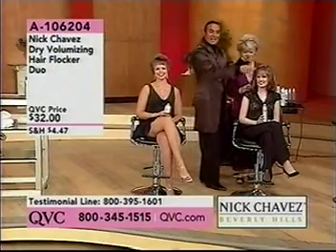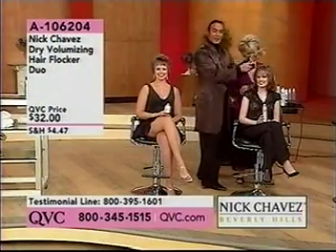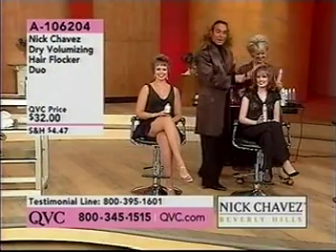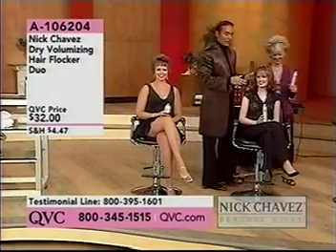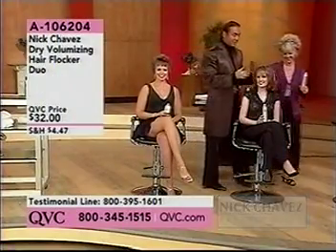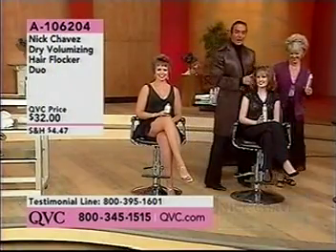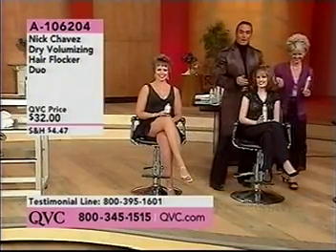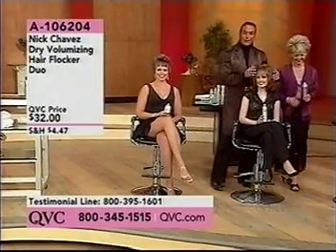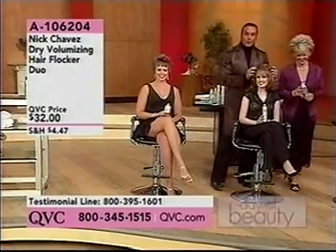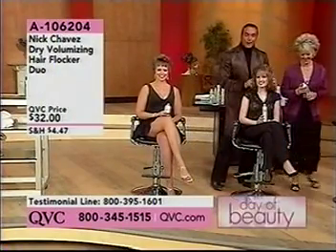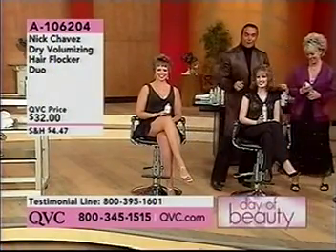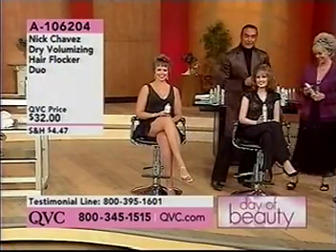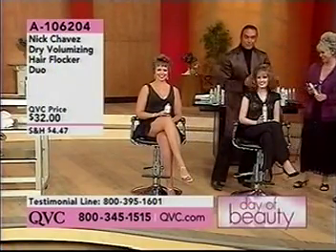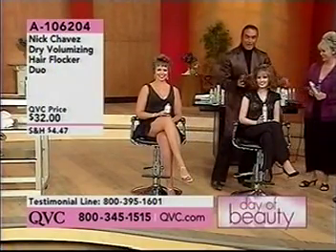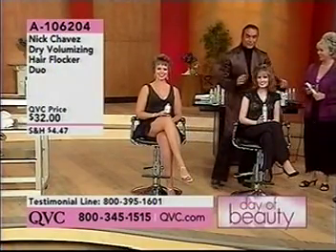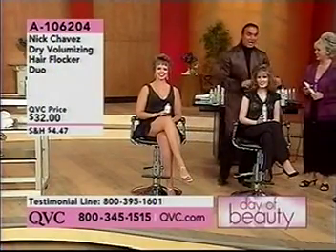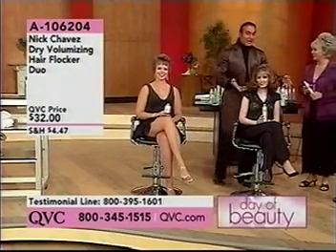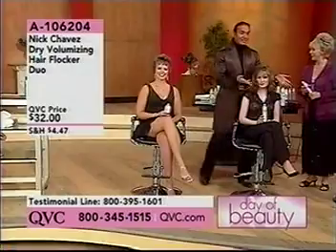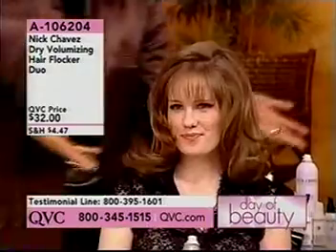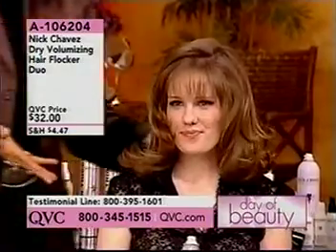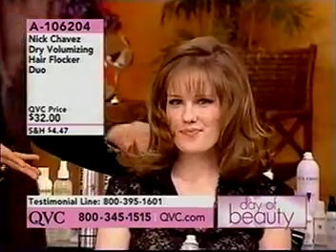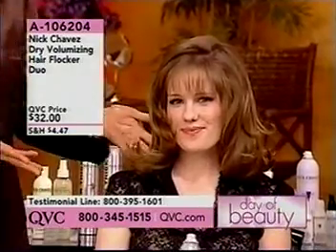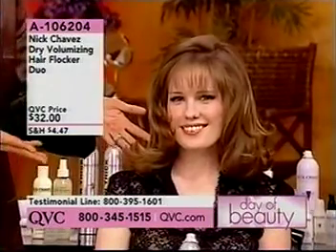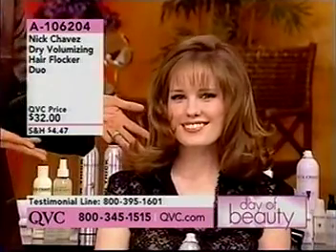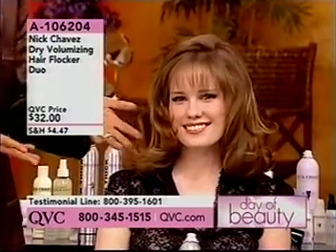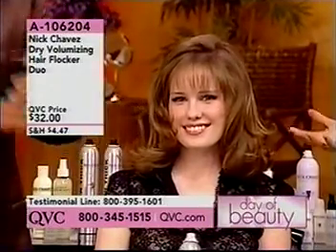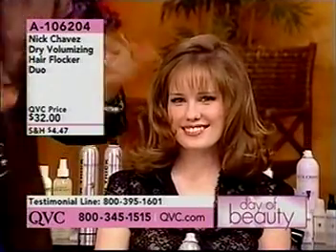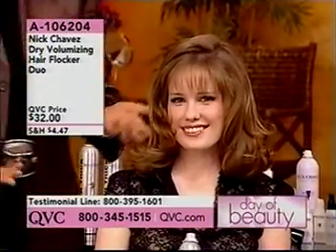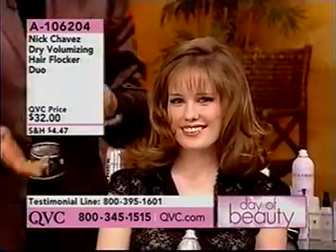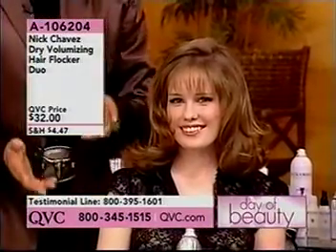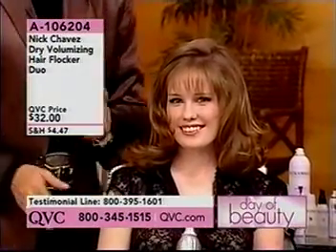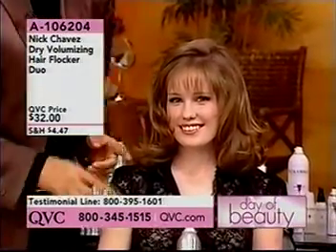Now look at our young girl's hair here. We blew her hair out — if we could have her before and after. Now this is a nice hairstyle, wouldn't you say? Yeah, it's cute, it's current, it's great.